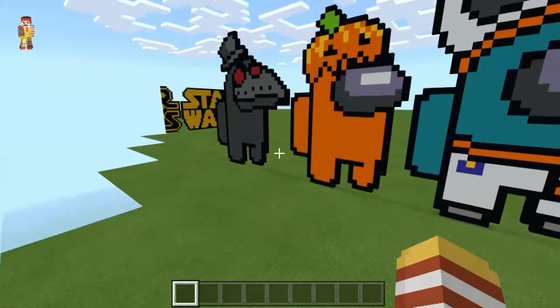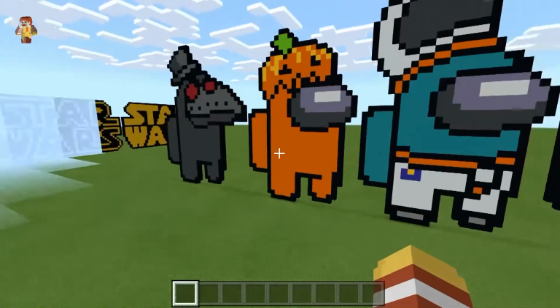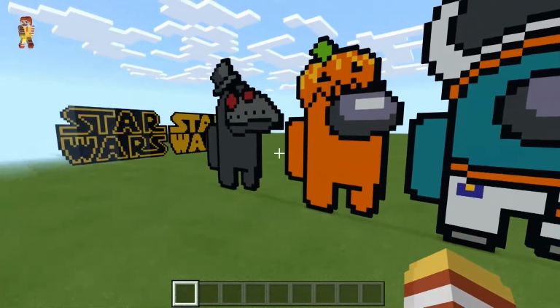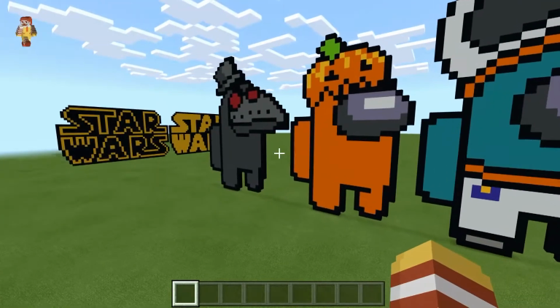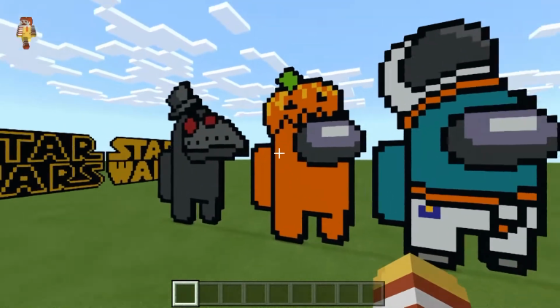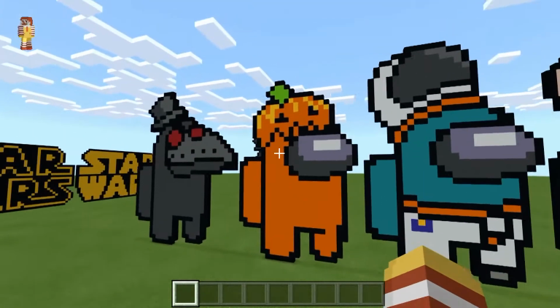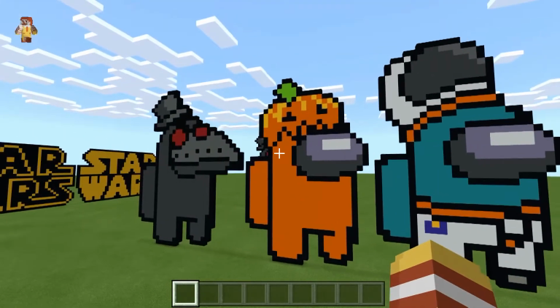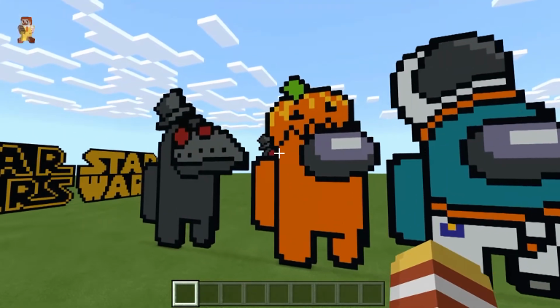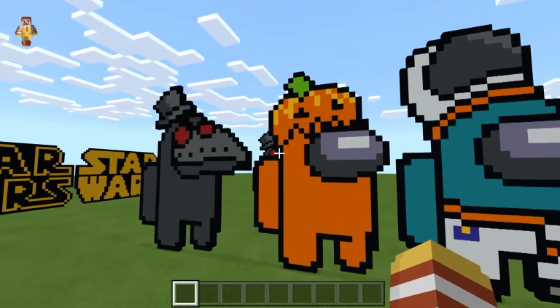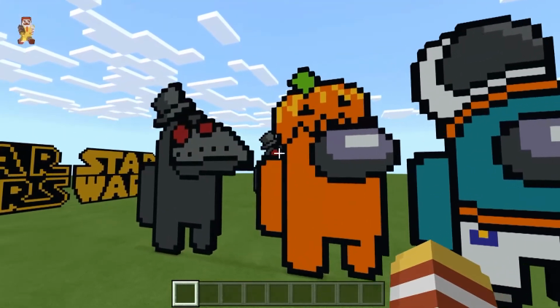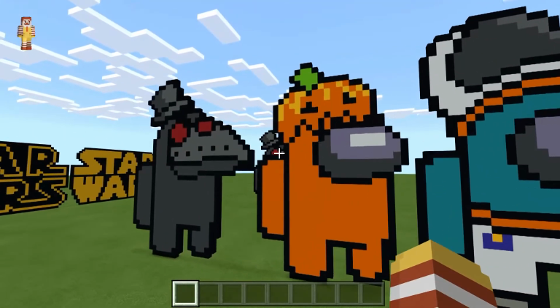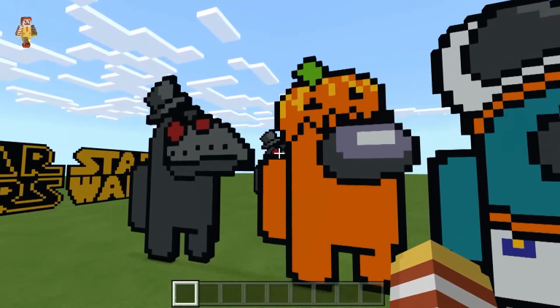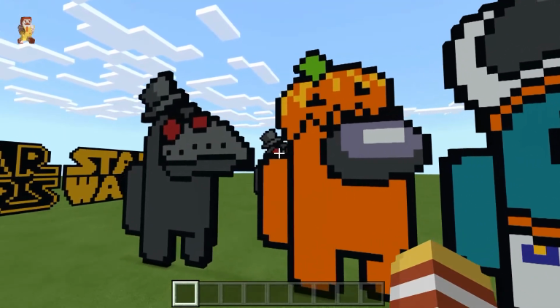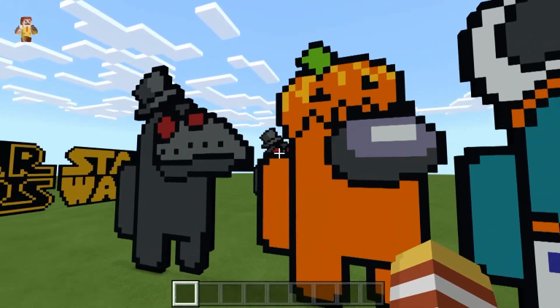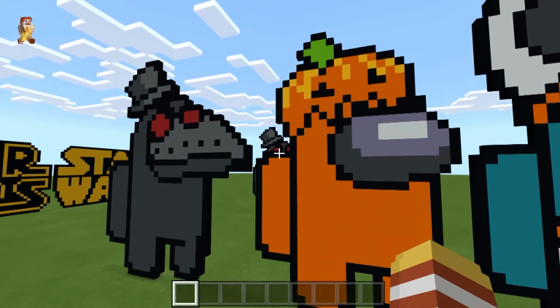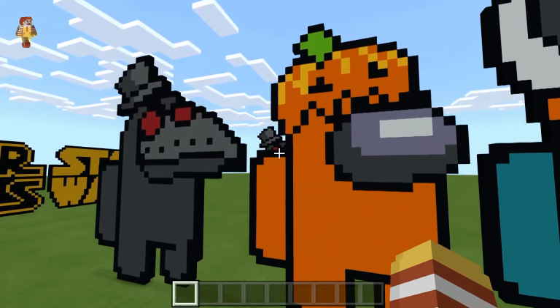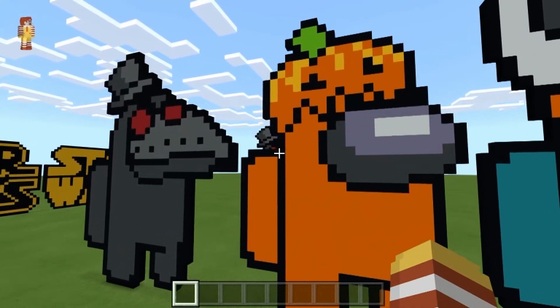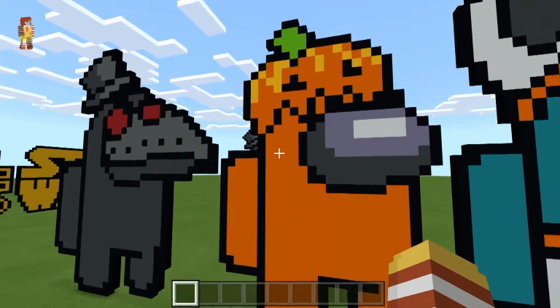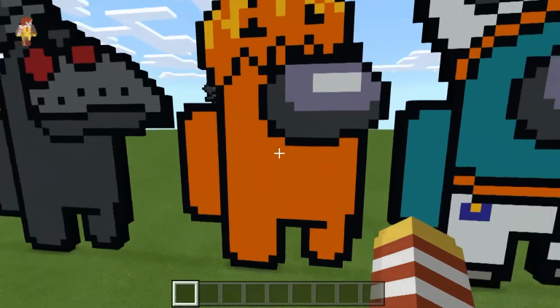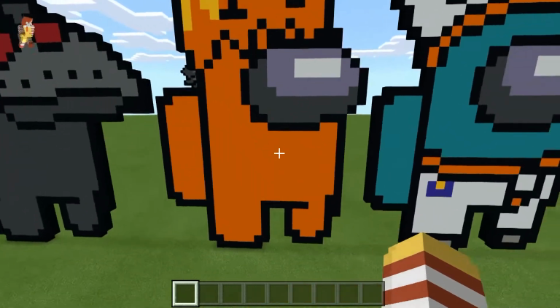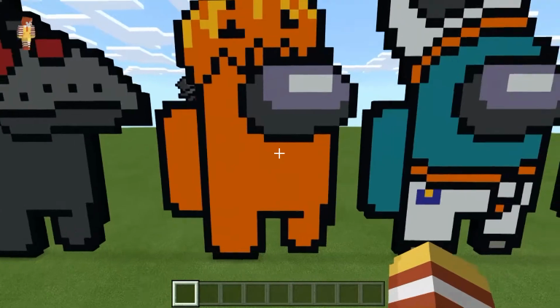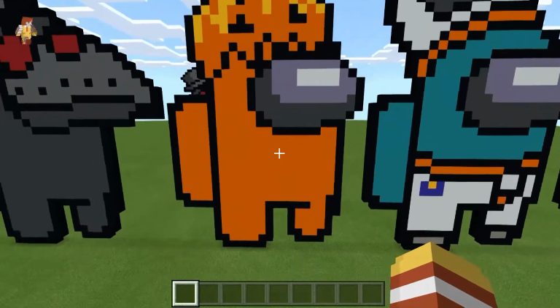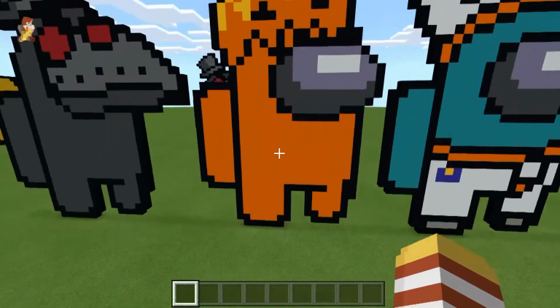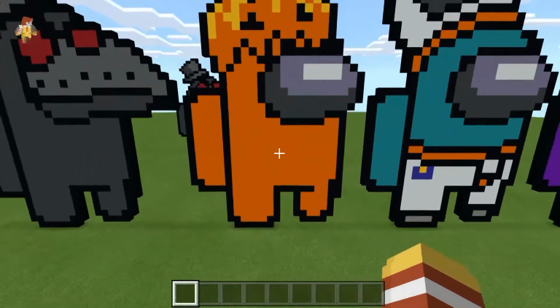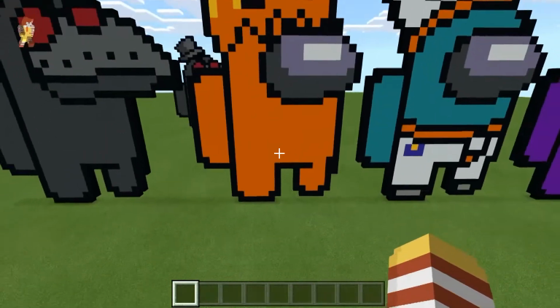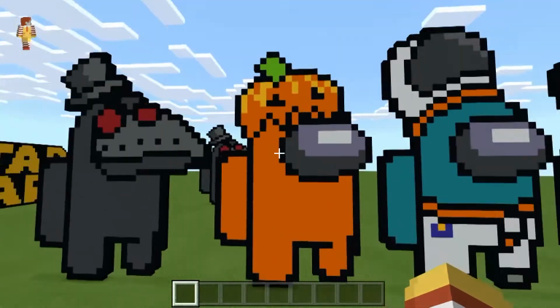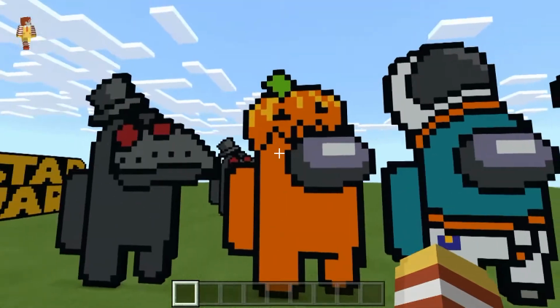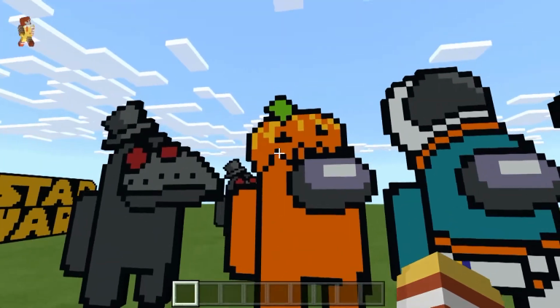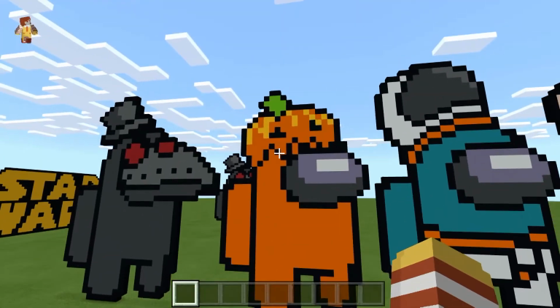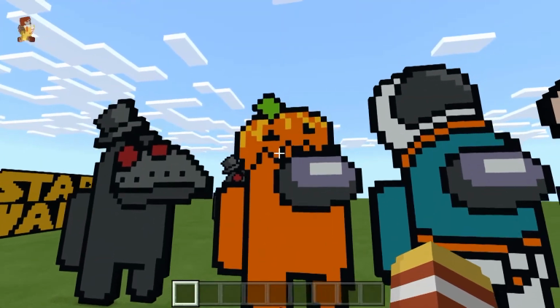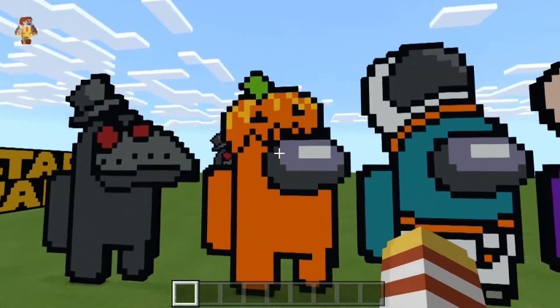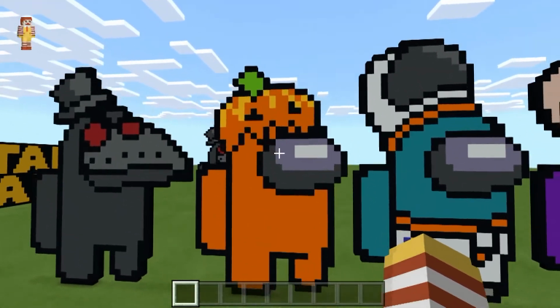Hello everyone! Today I'm going to be showing you guys how to build the Among Us crewmate with the pumpkin hat on his head.